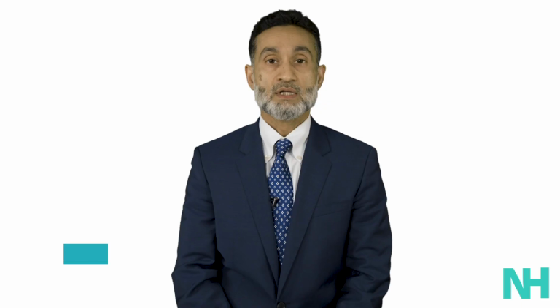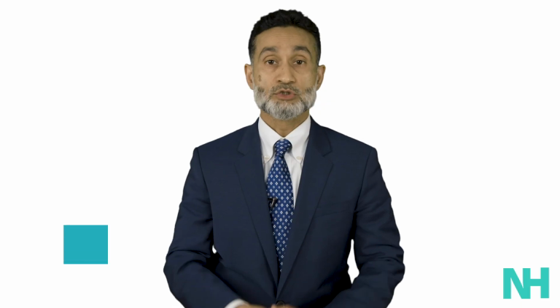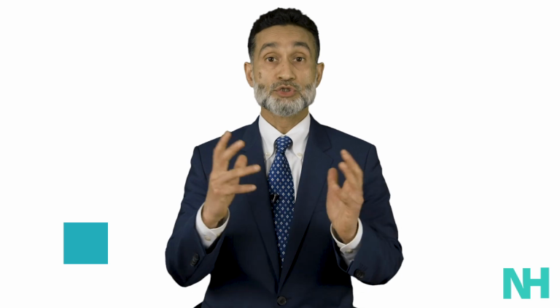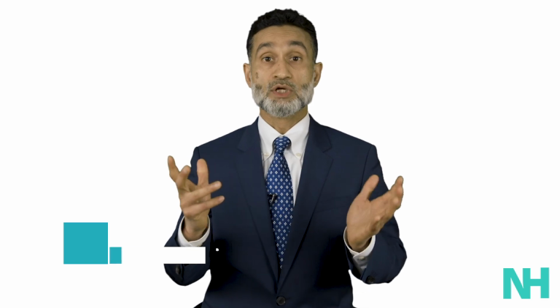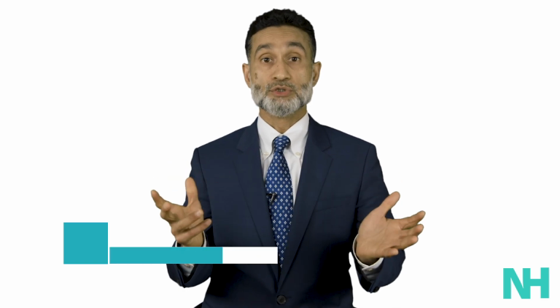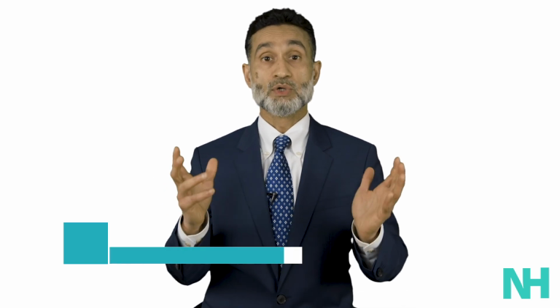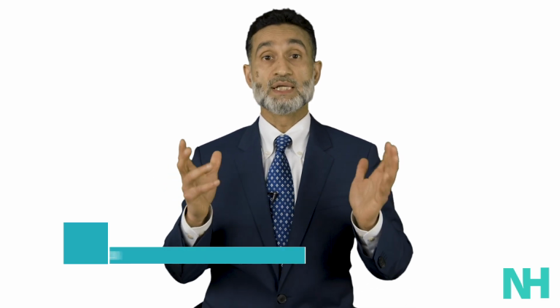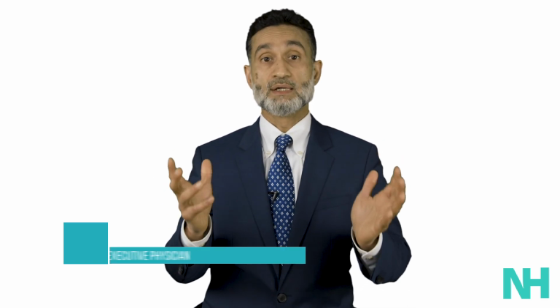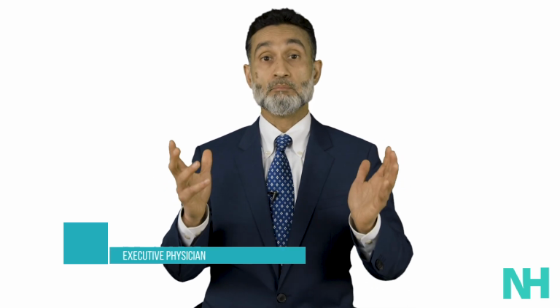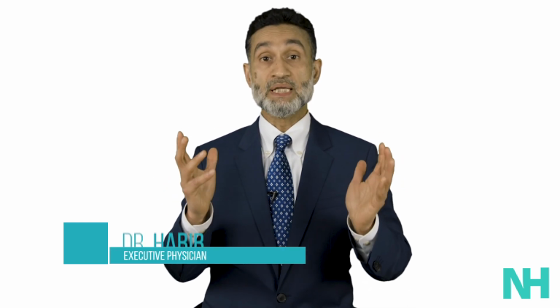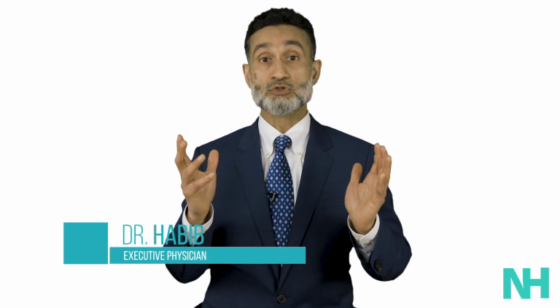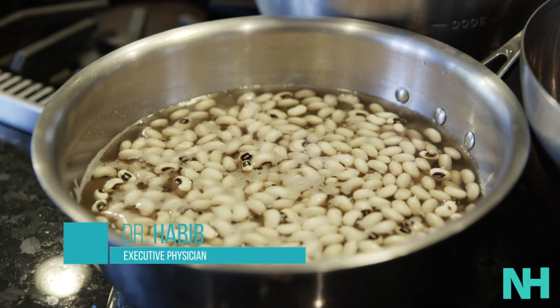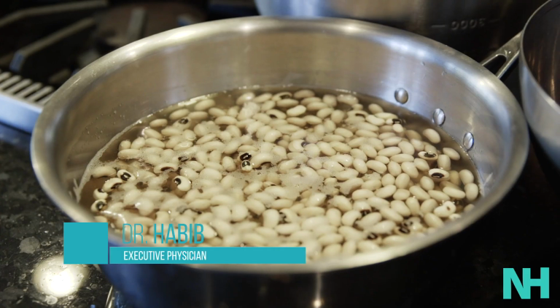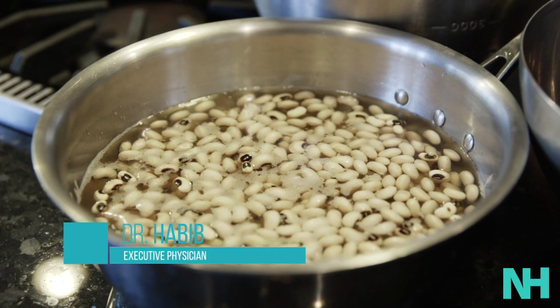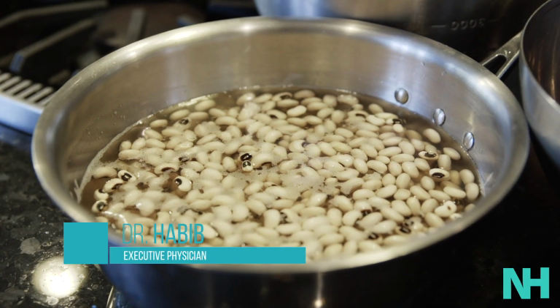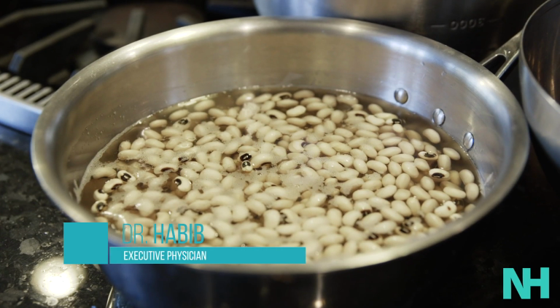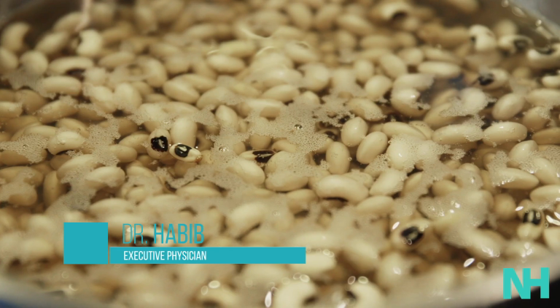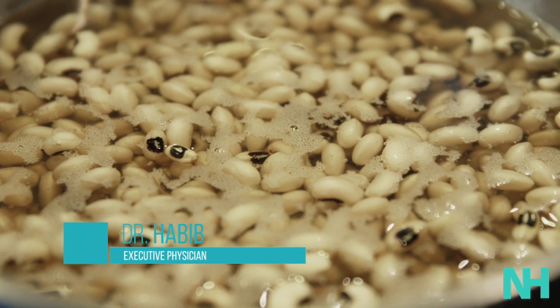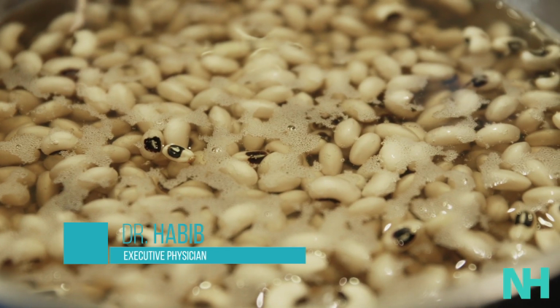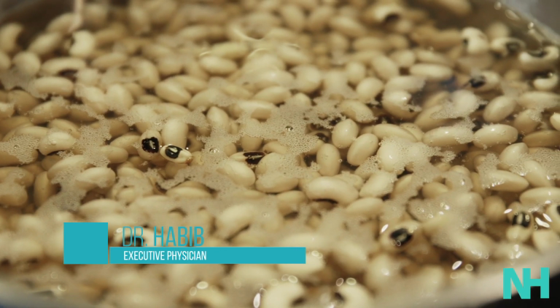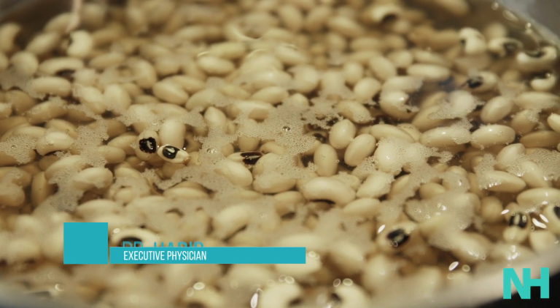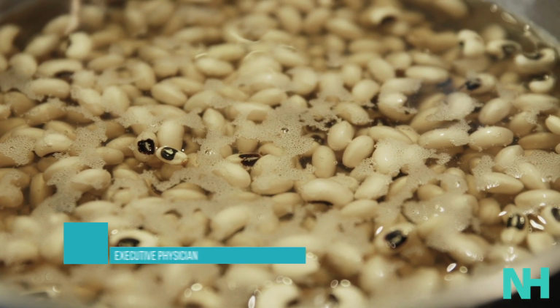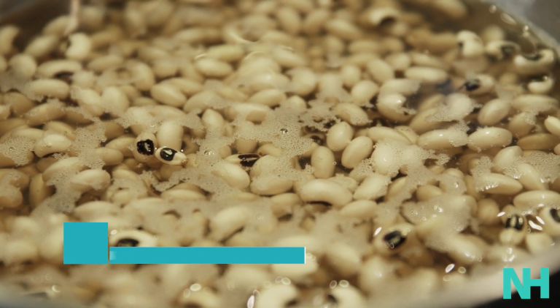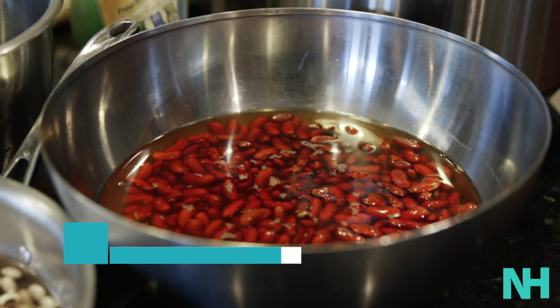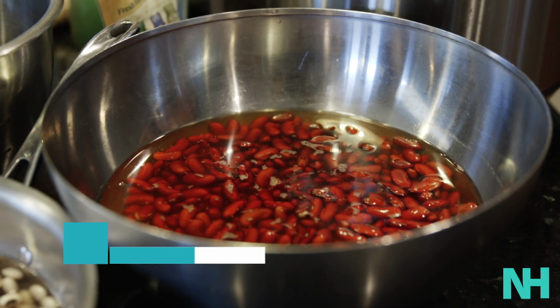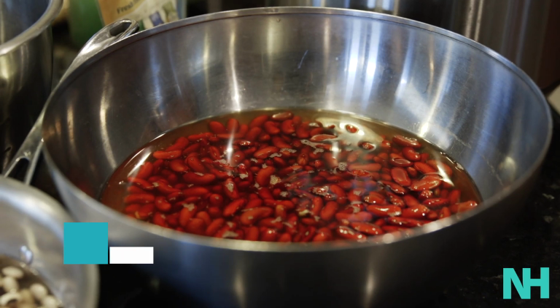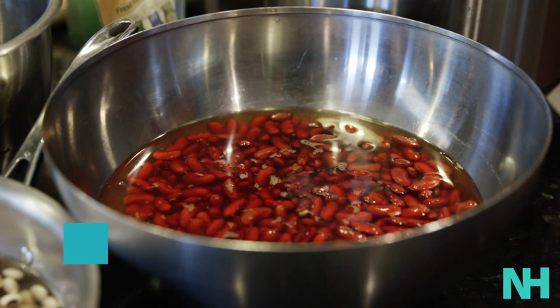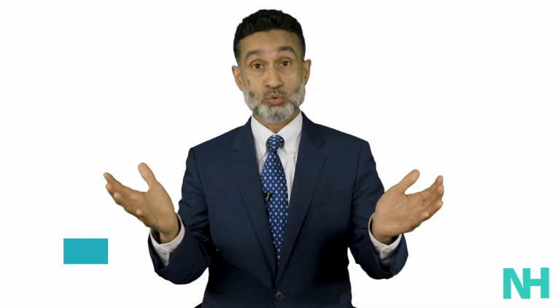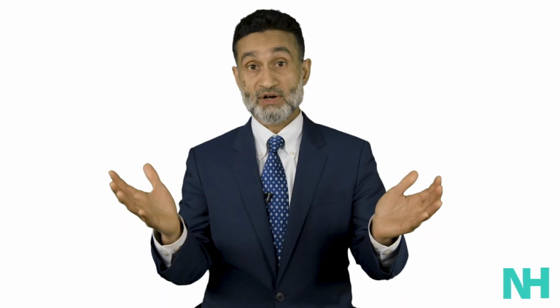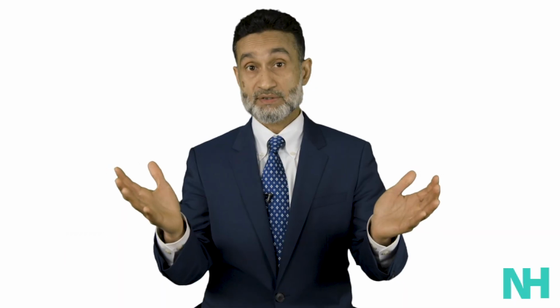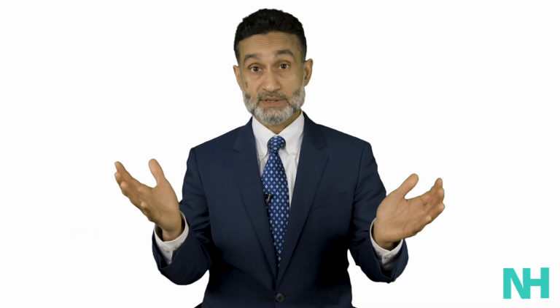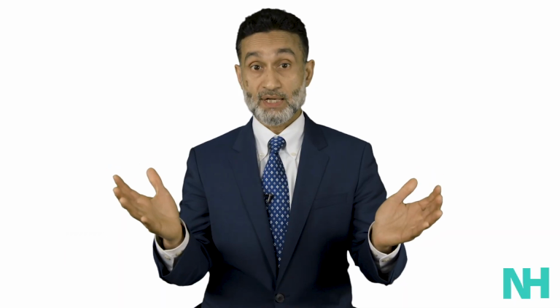This is what you want to do. You want to get the beans ready overnight — just soak them in water, and literally 12 hours it's done.